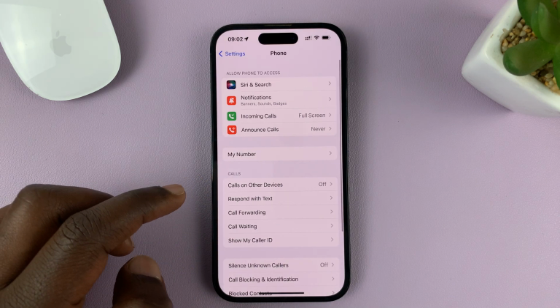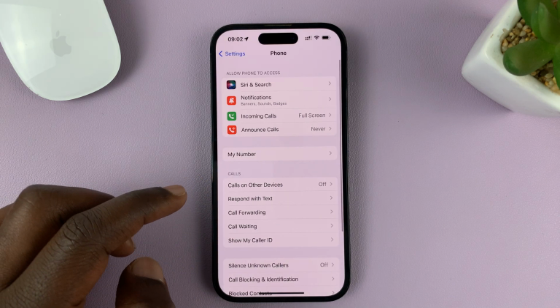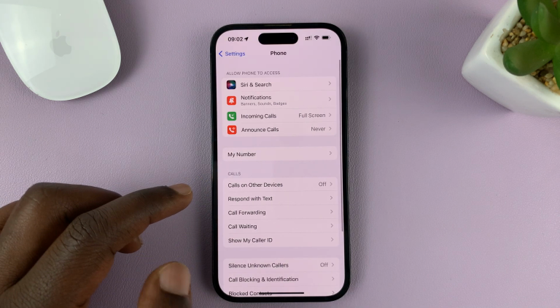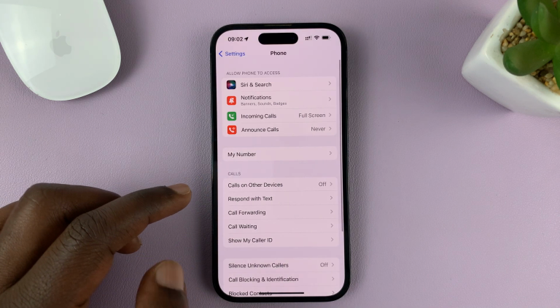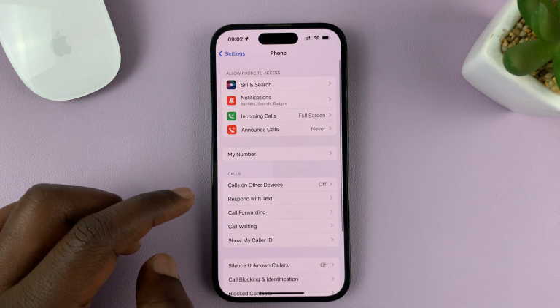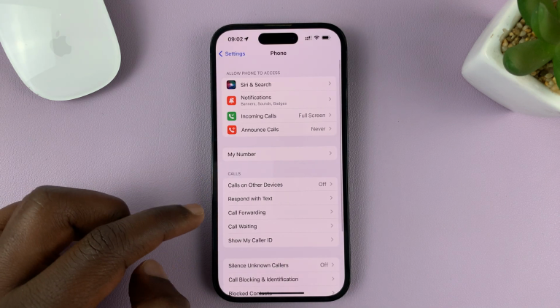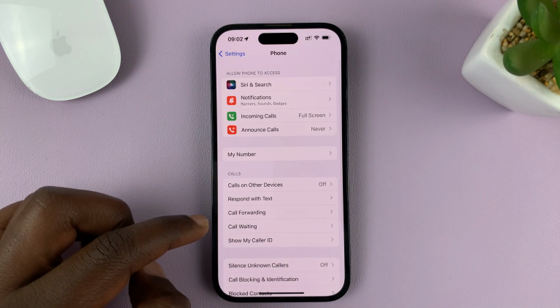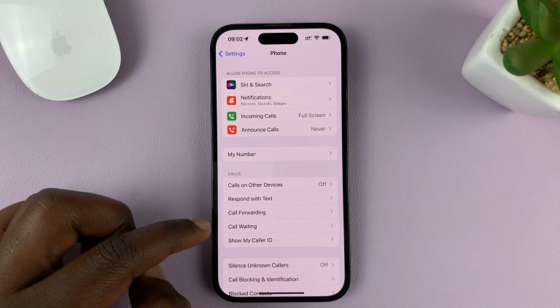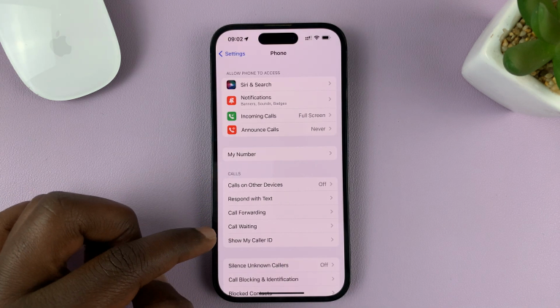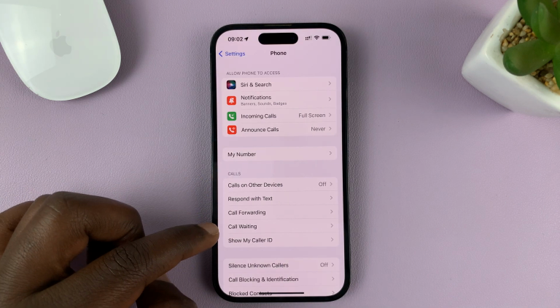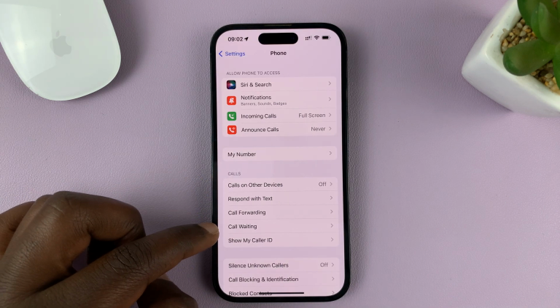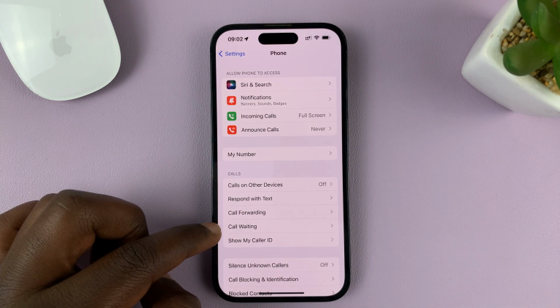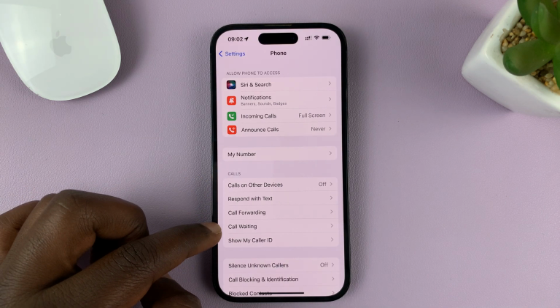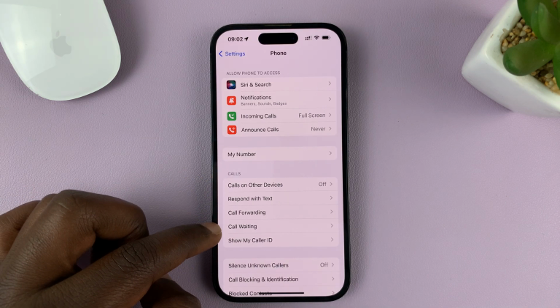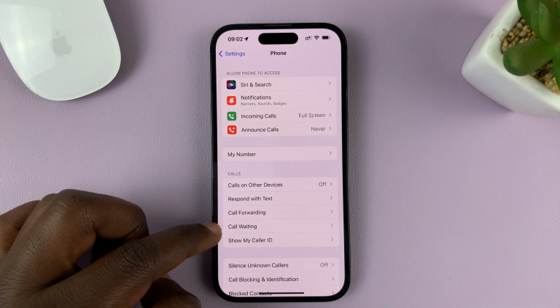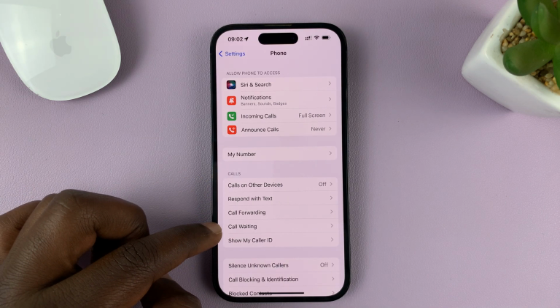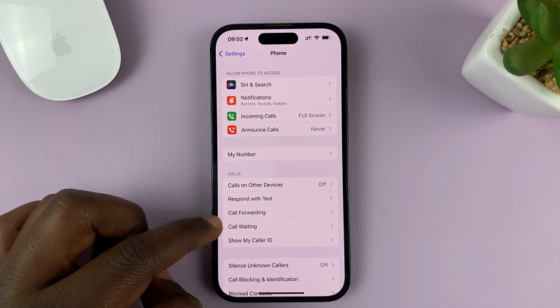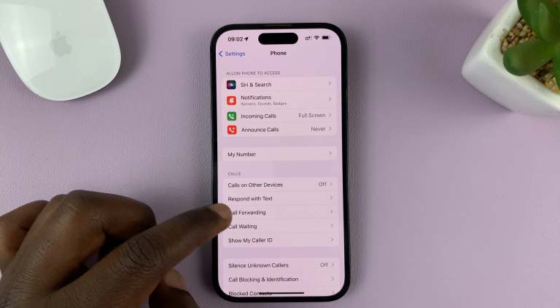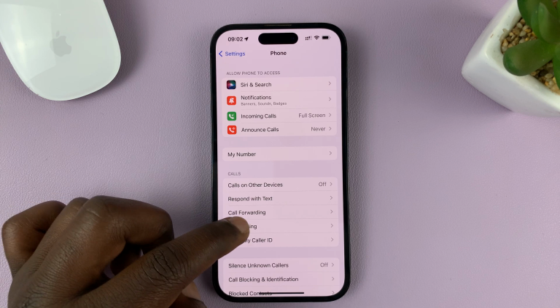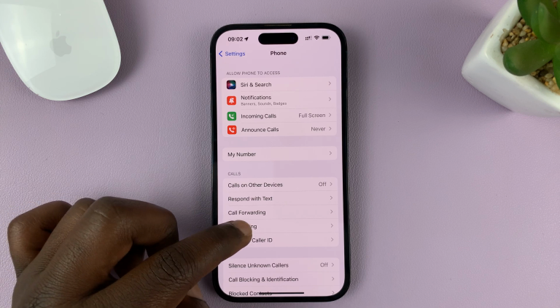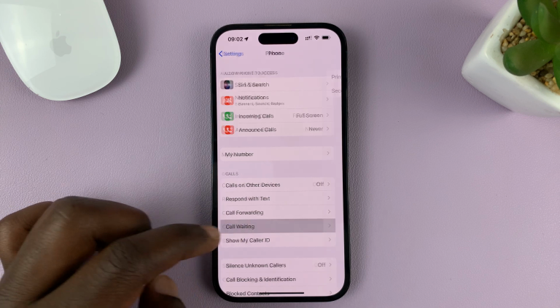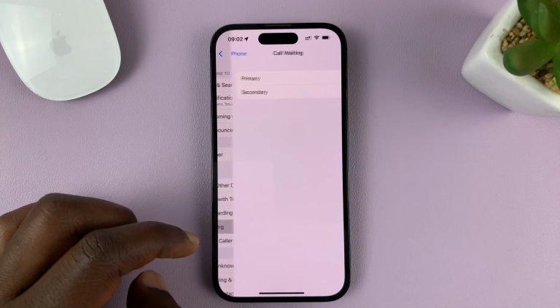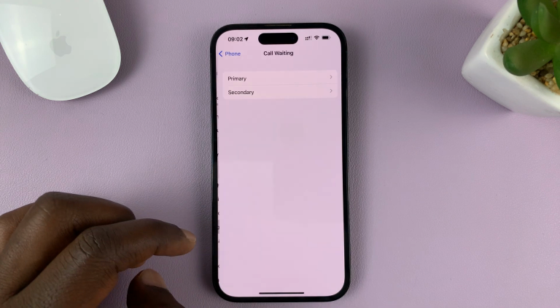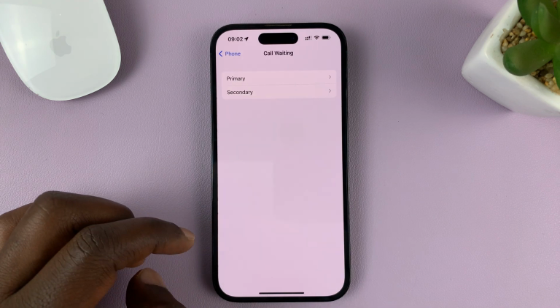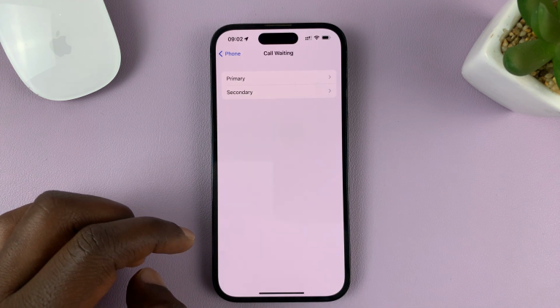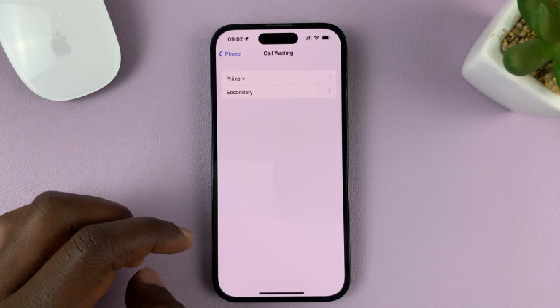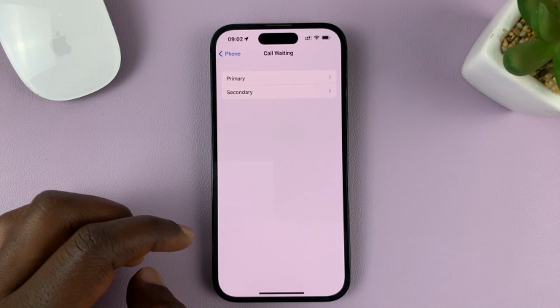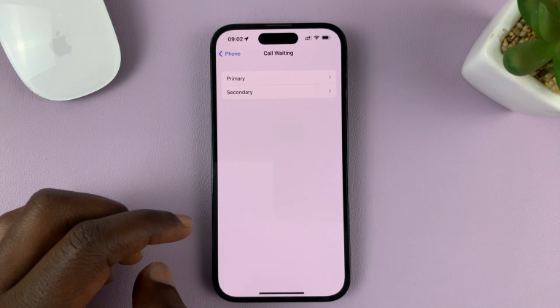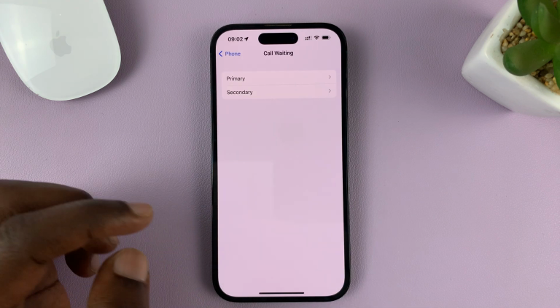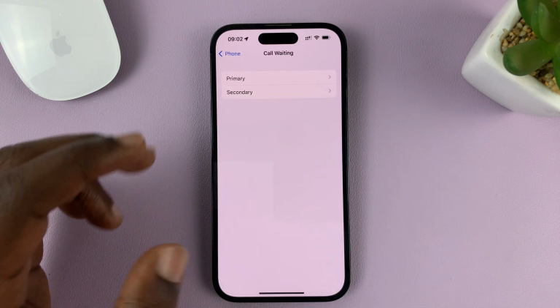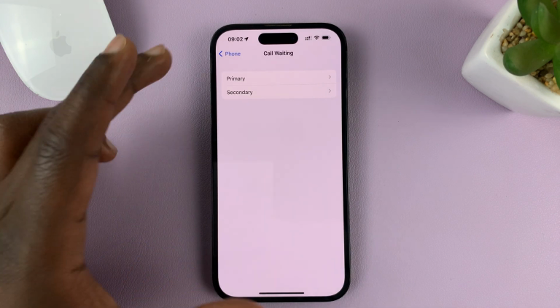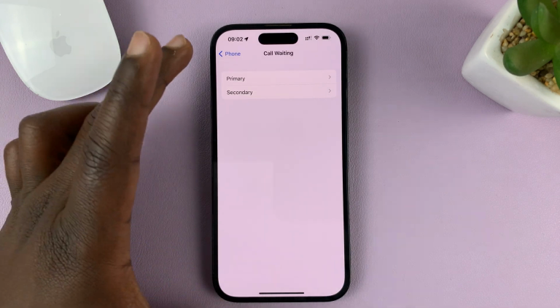Under Phone, you should see Call Waiting. Tap on that.